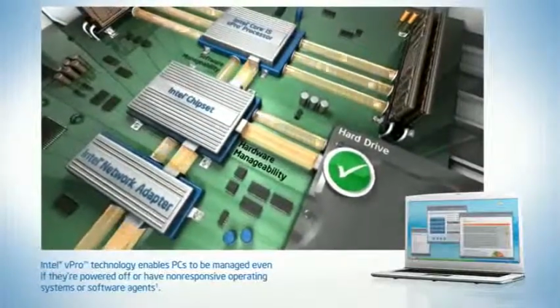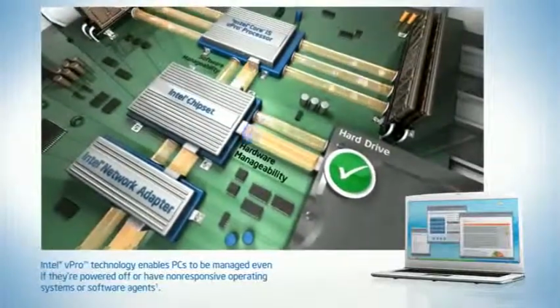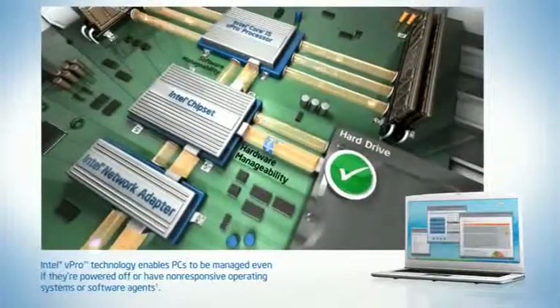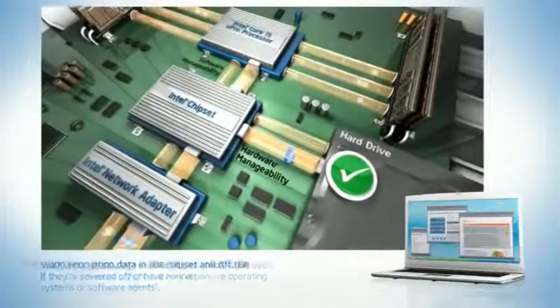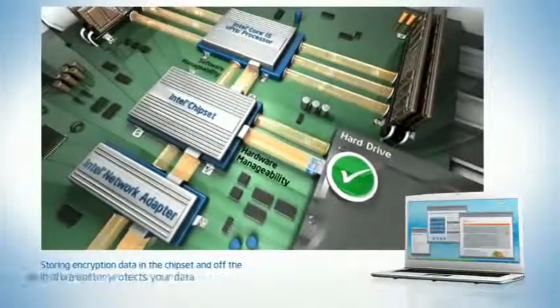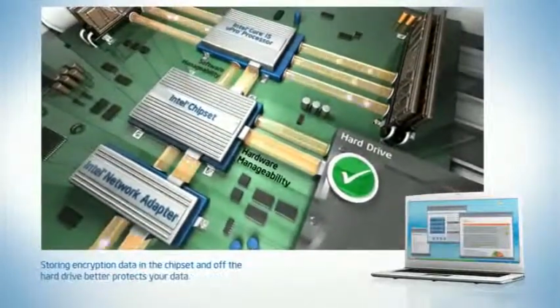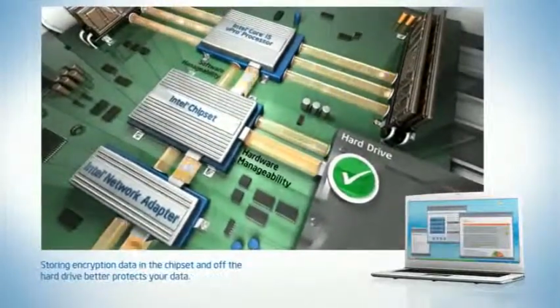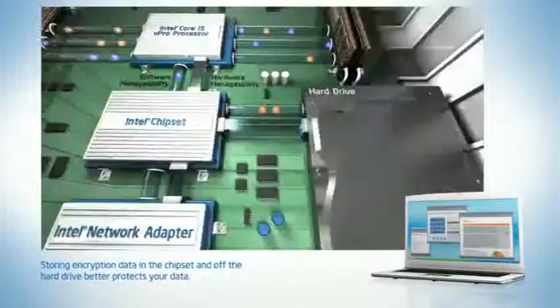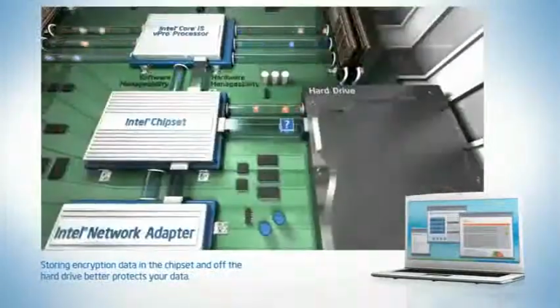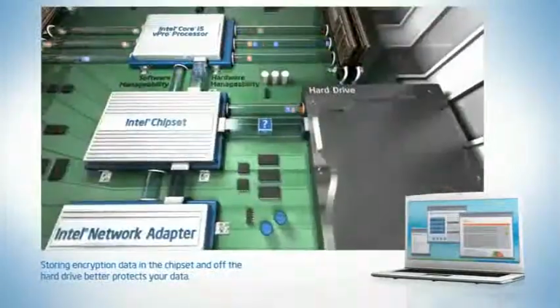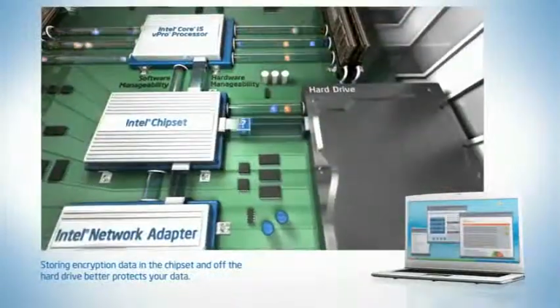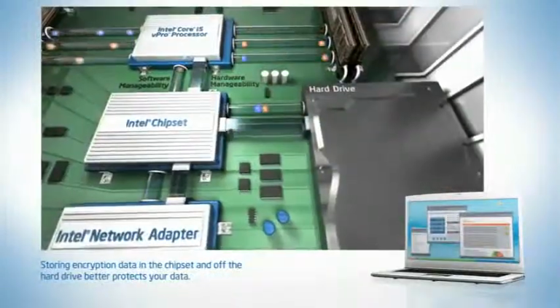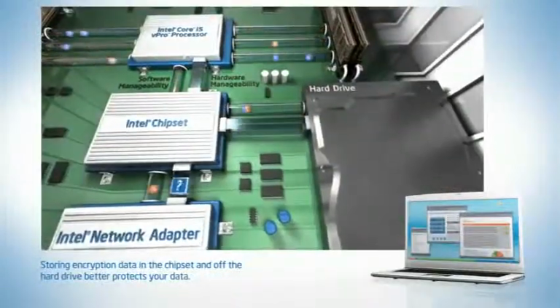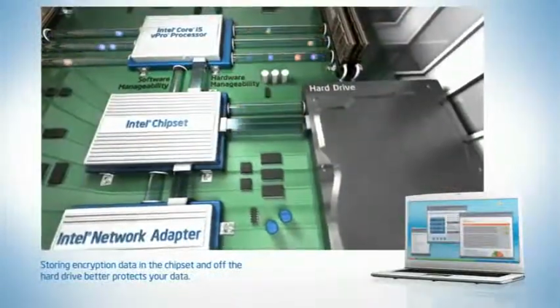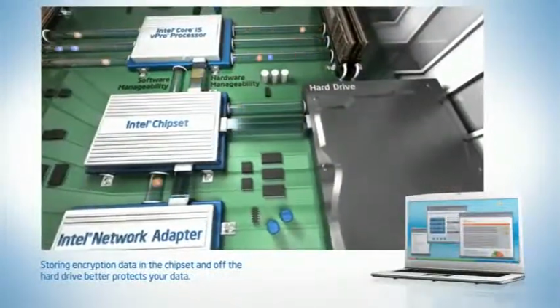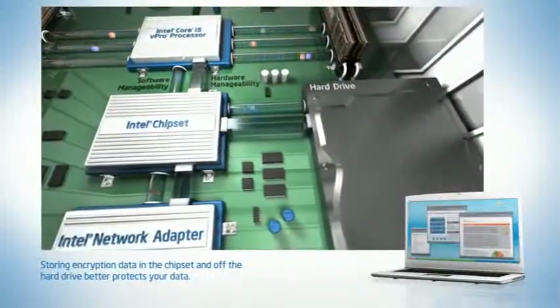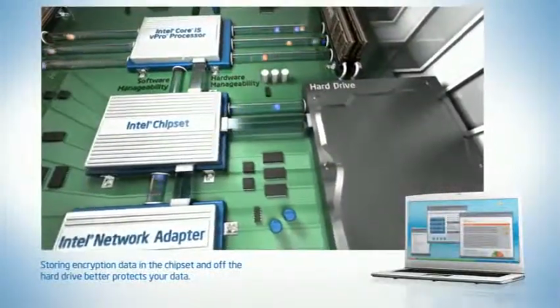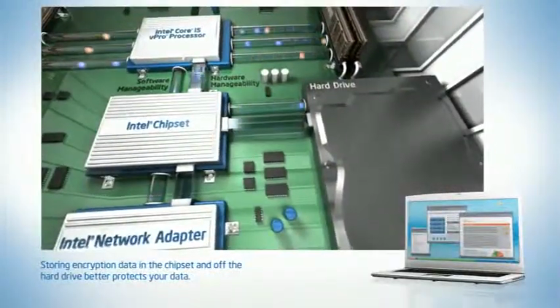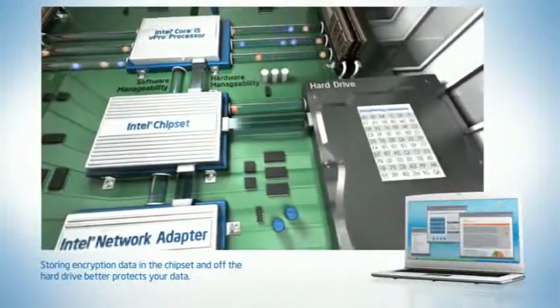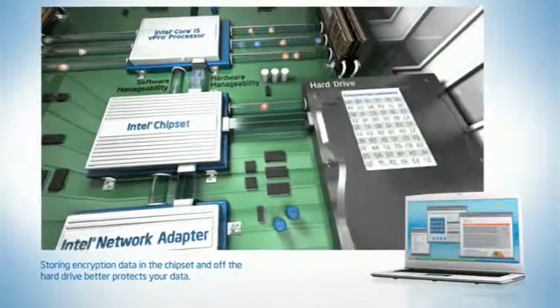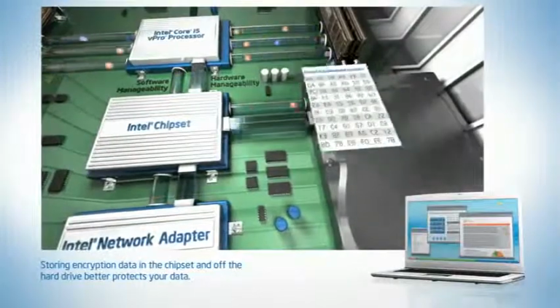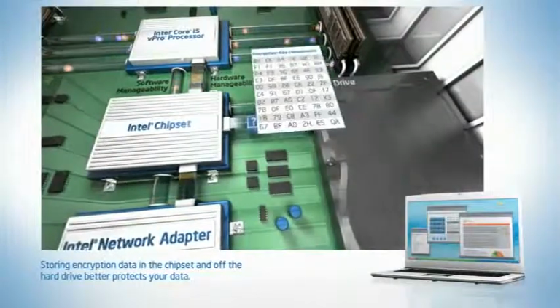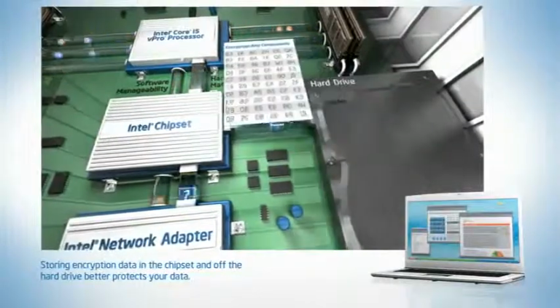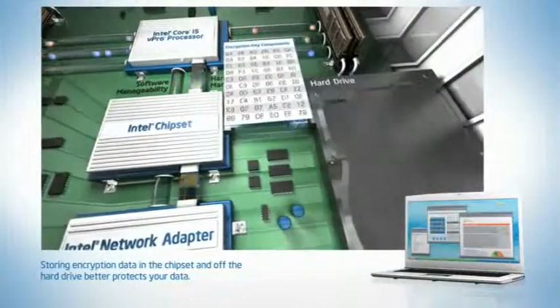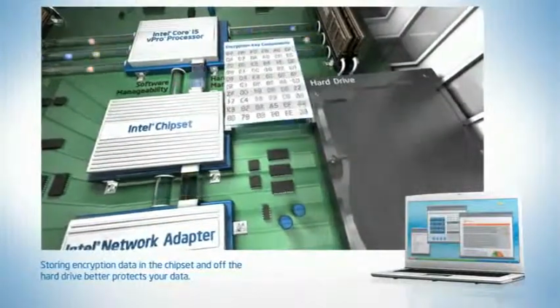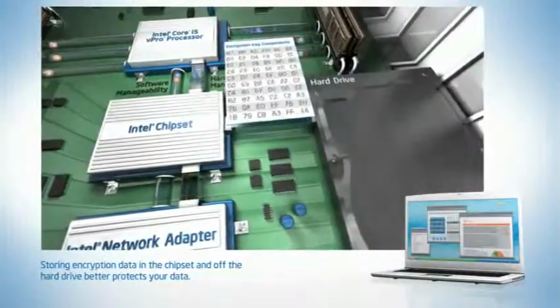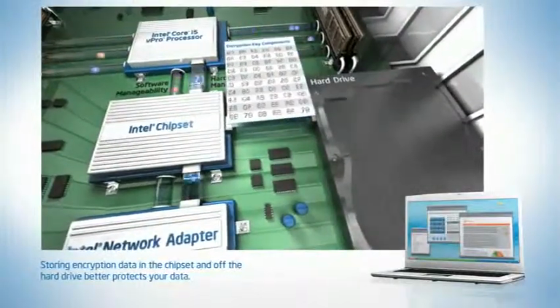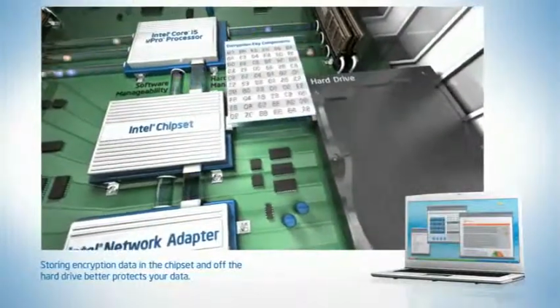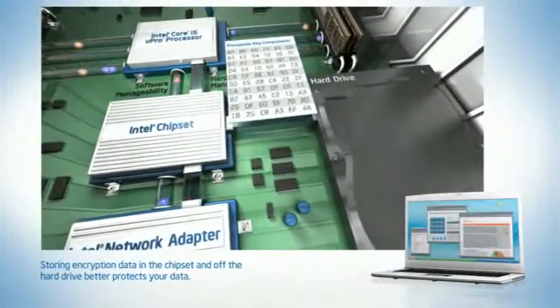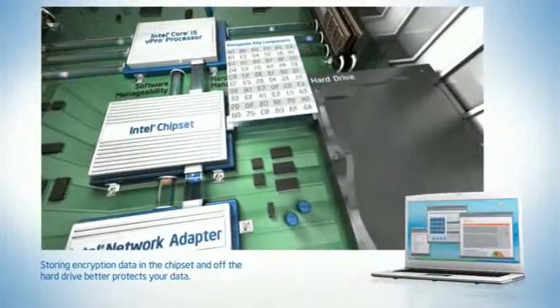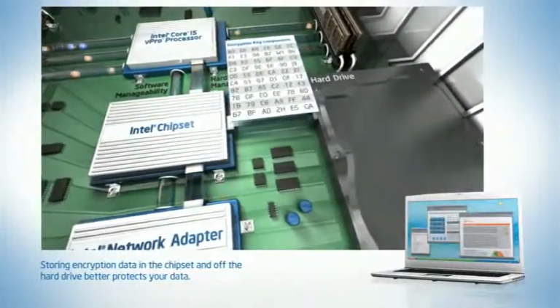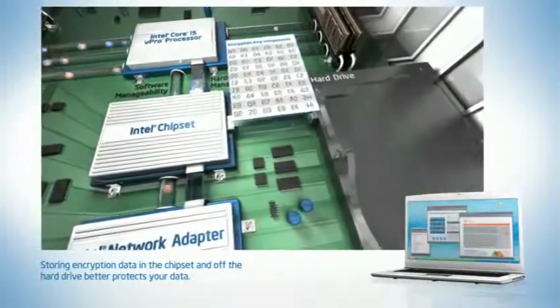And you don't have to rely on security schemes that store the entire encryption key on the very hard drive that contains your sensitive data.